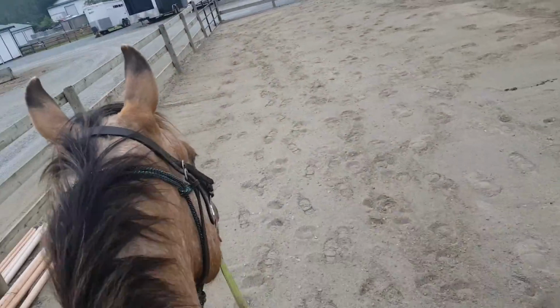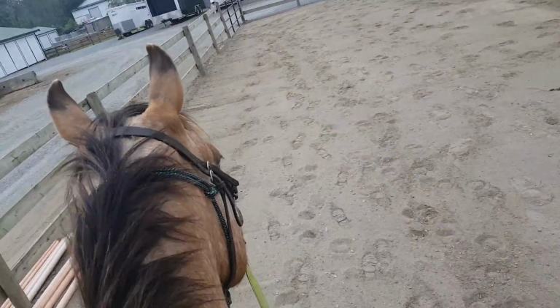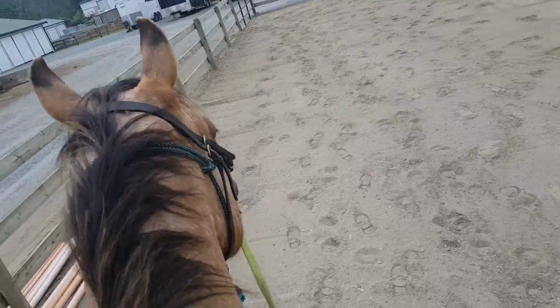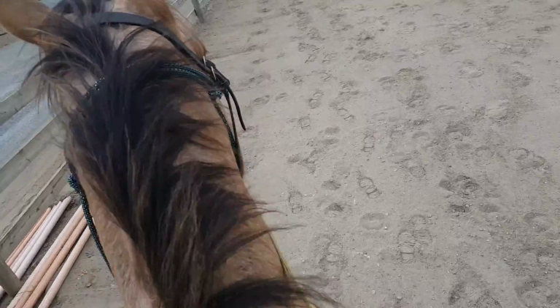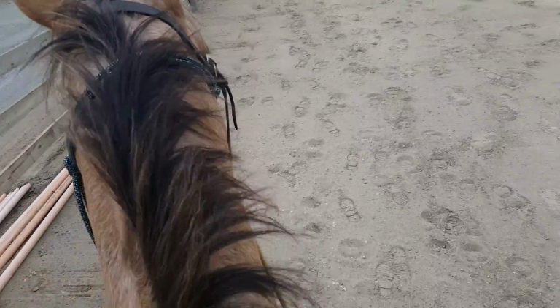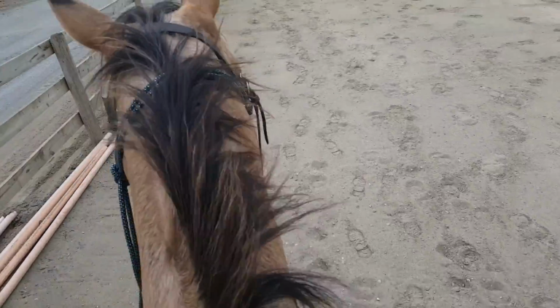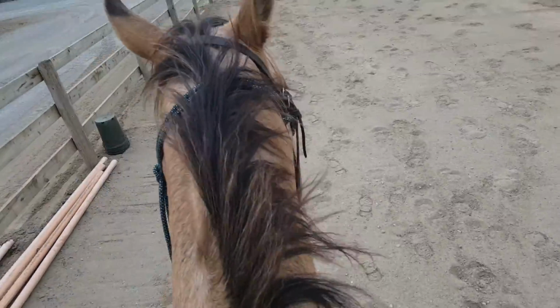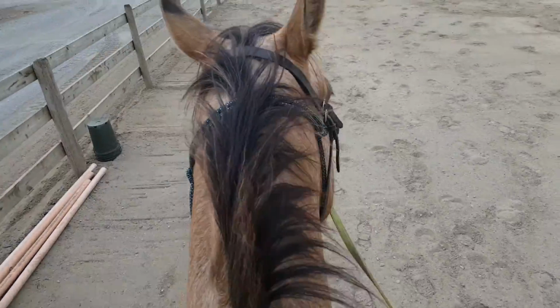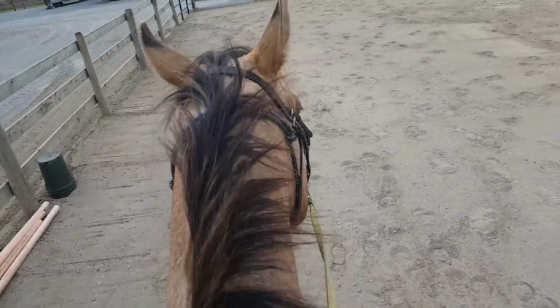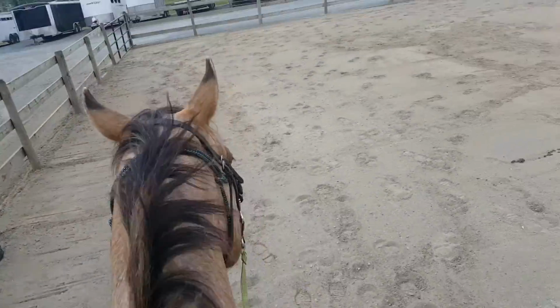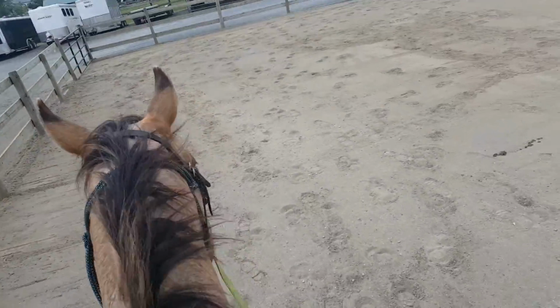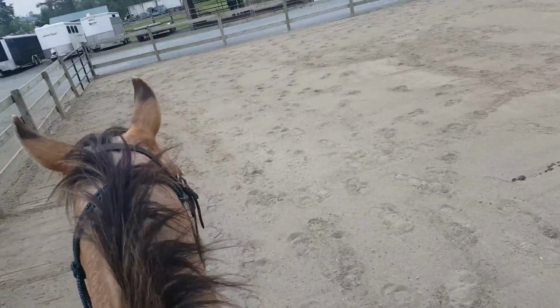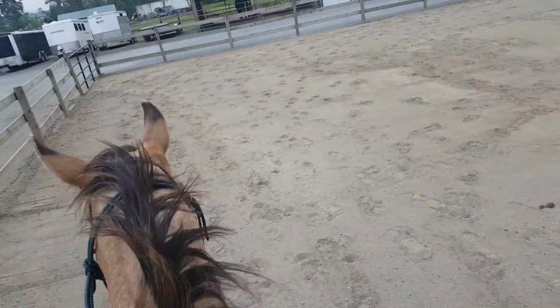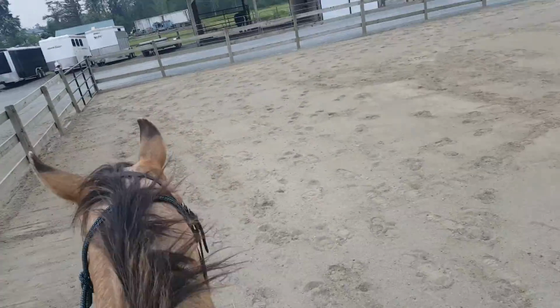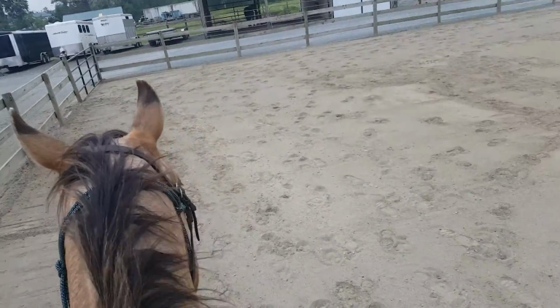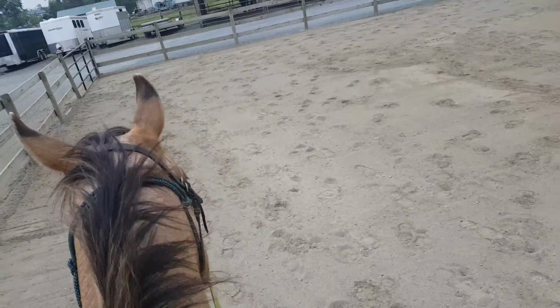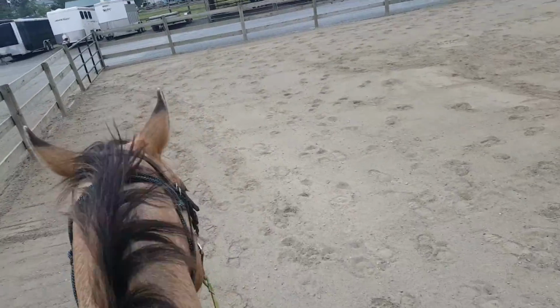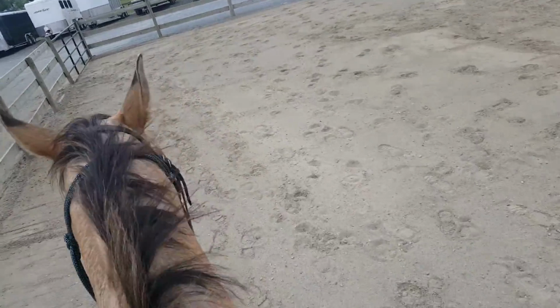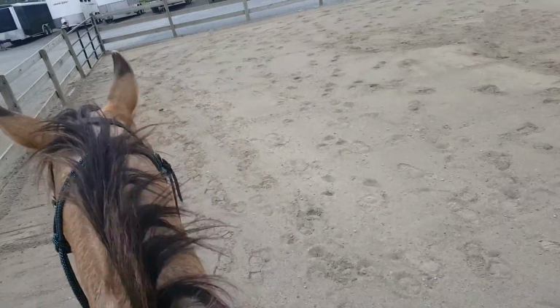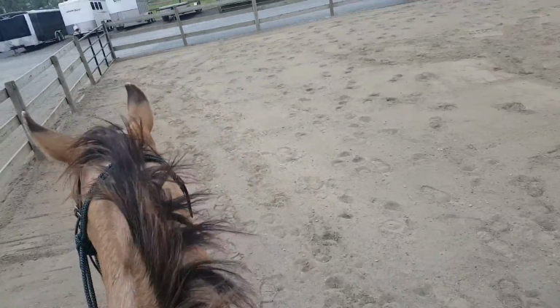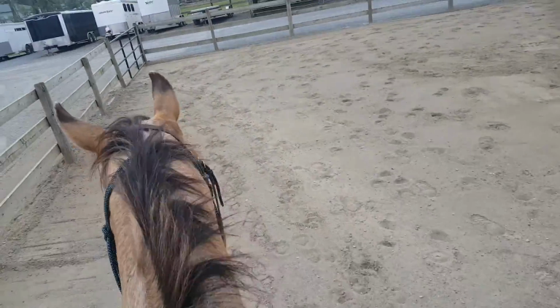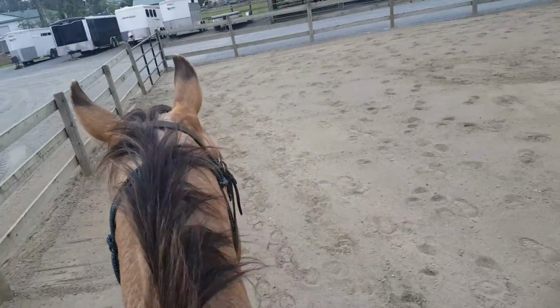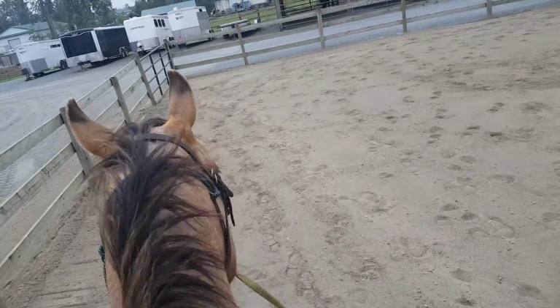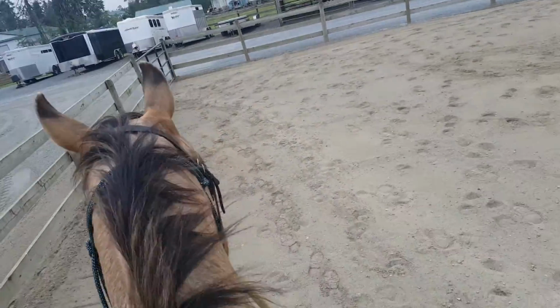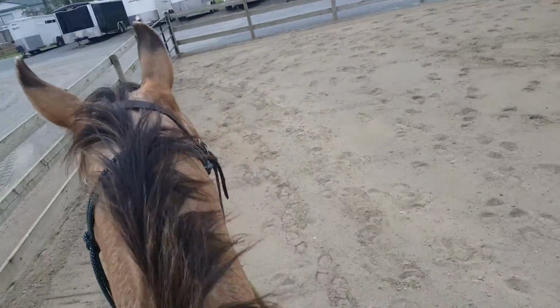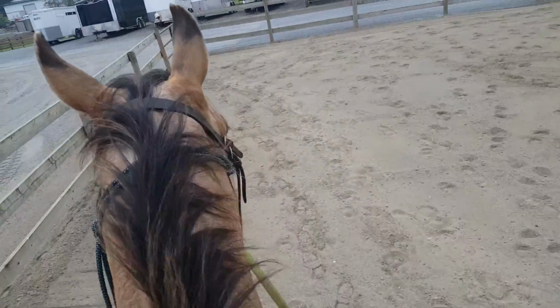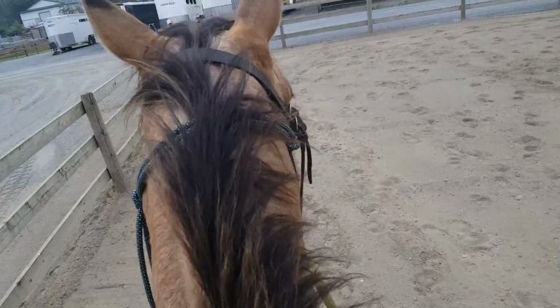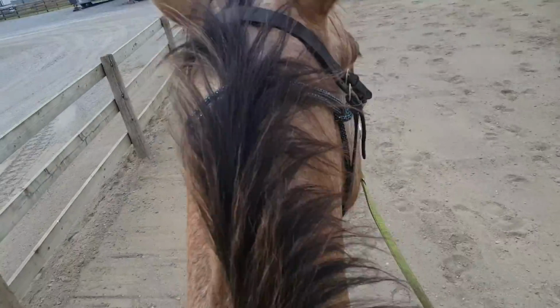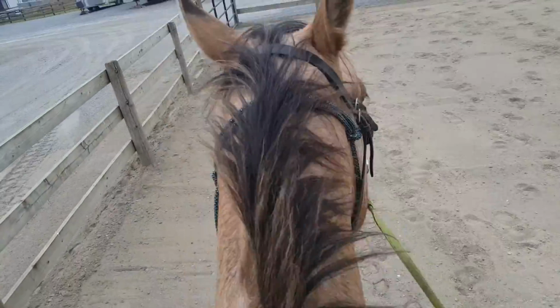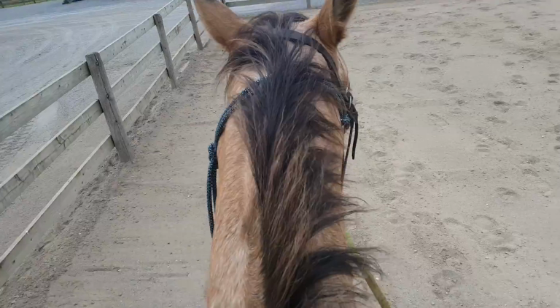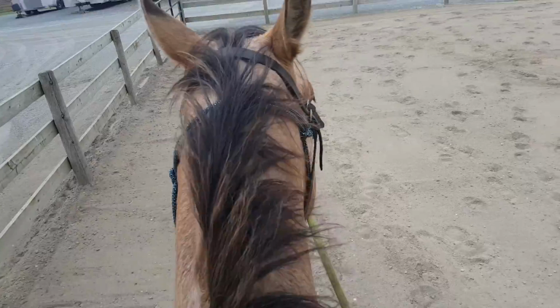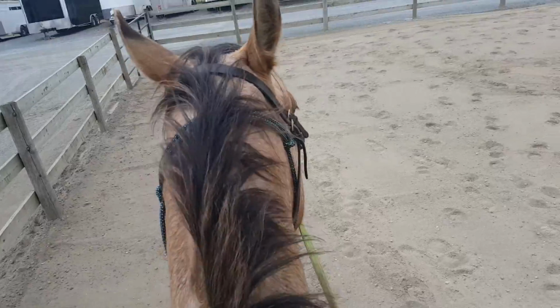So anyways, I'm gonna go and fix my stirrup before my leg wants to fall off and die. So yeah.